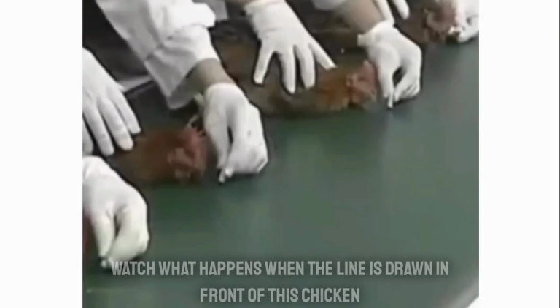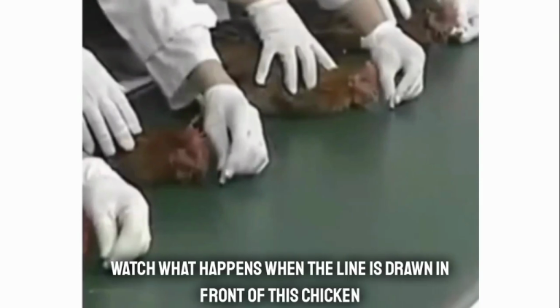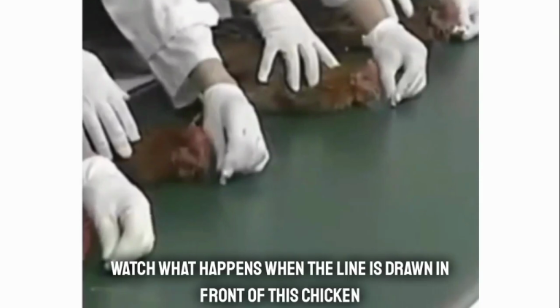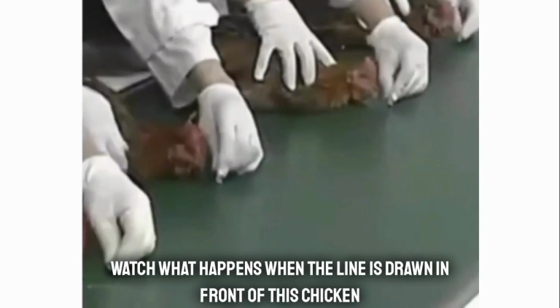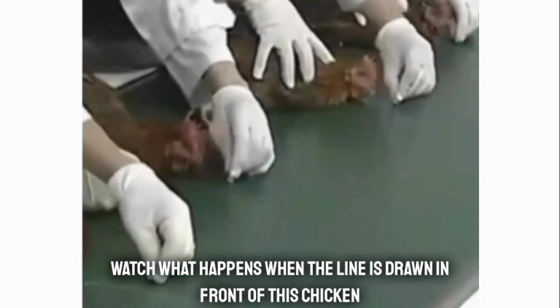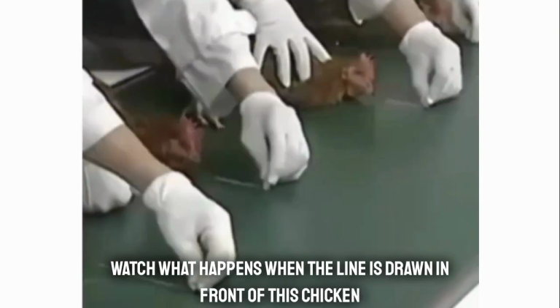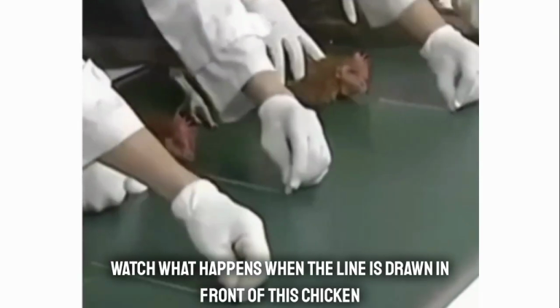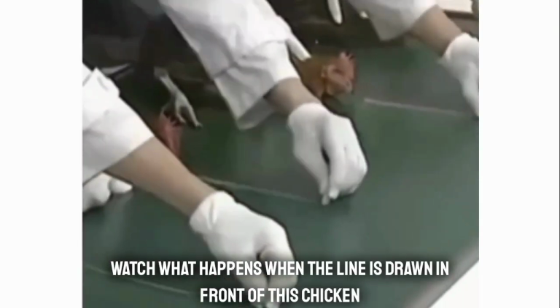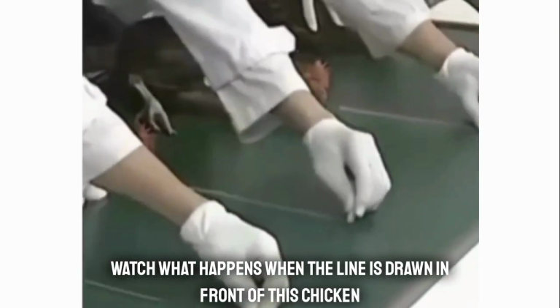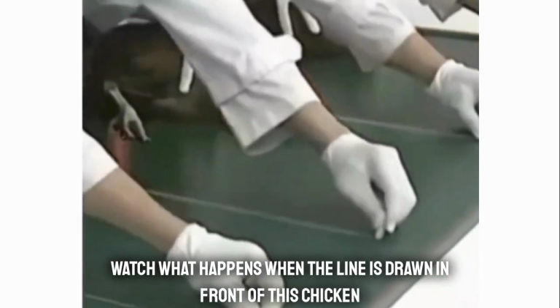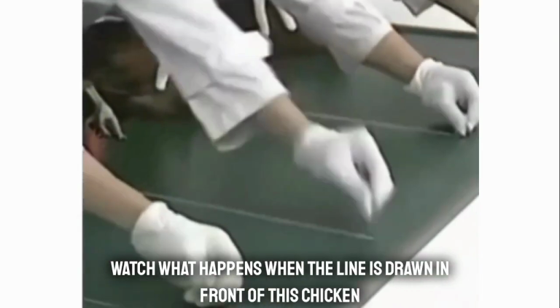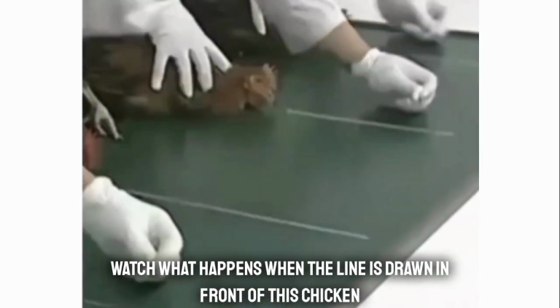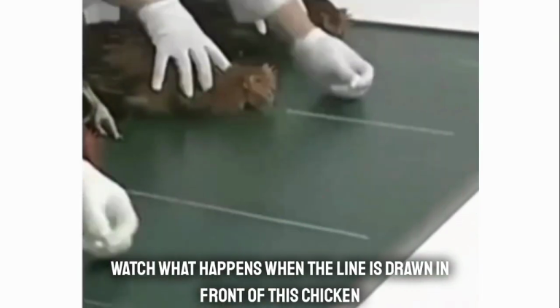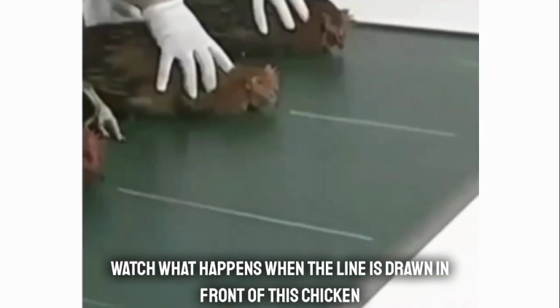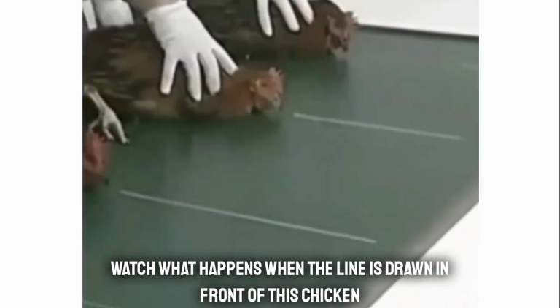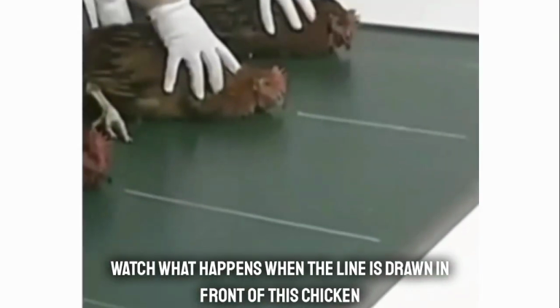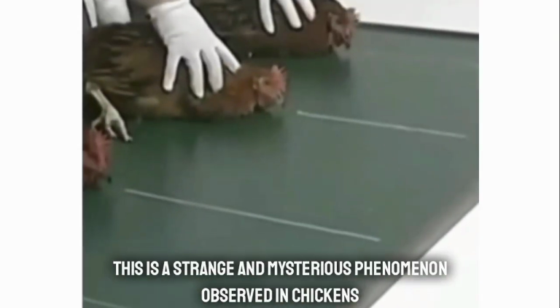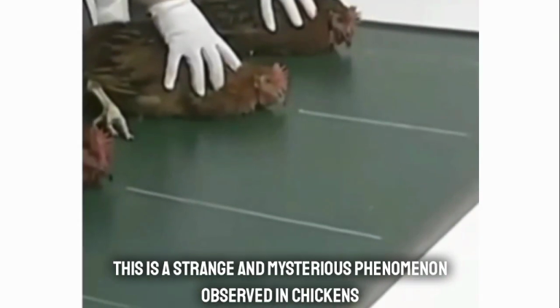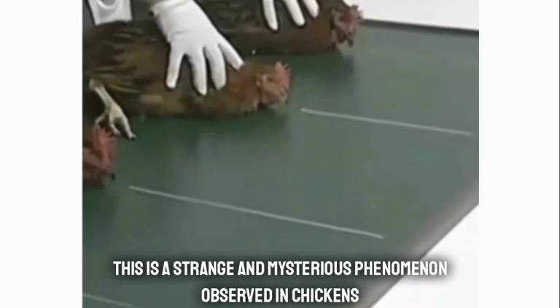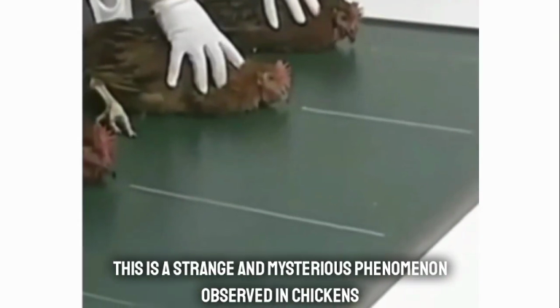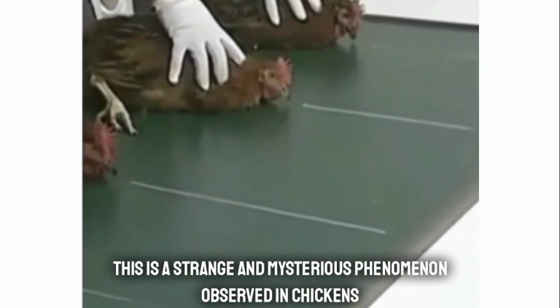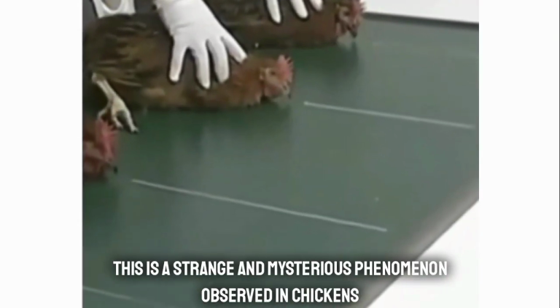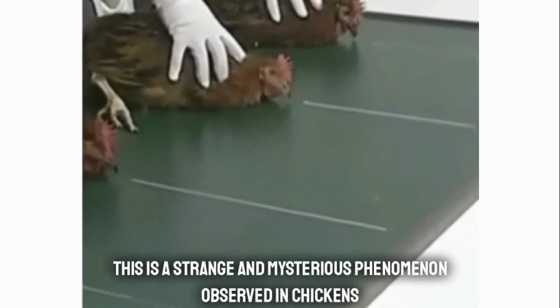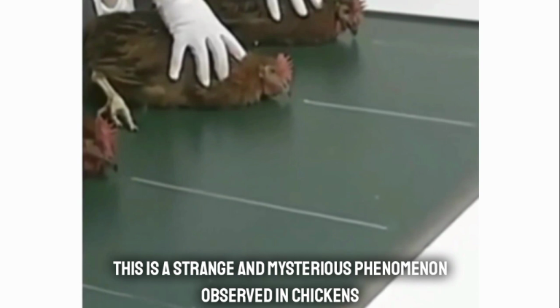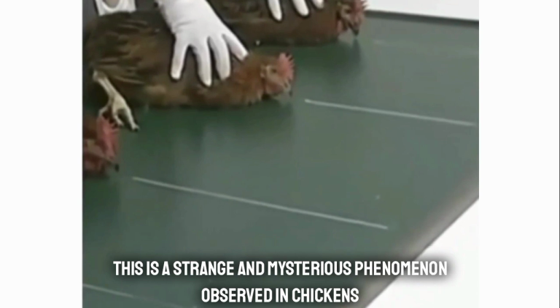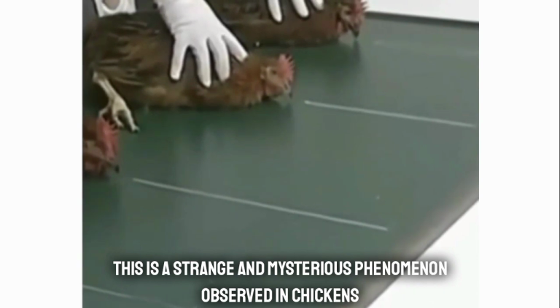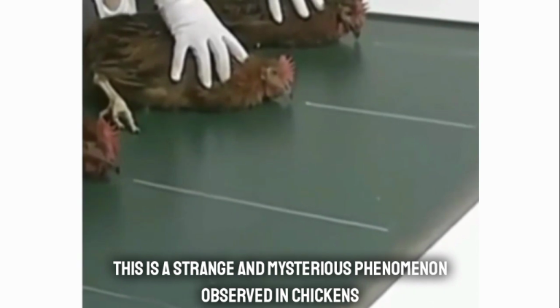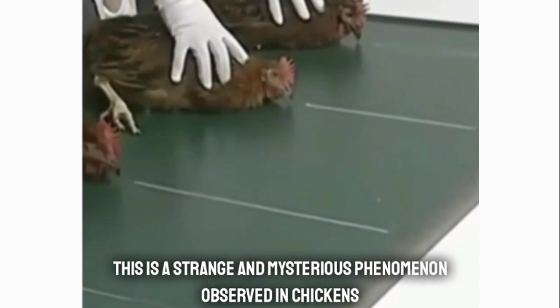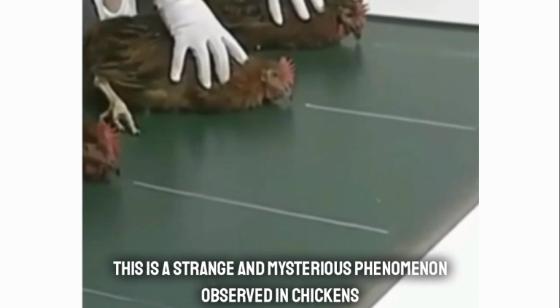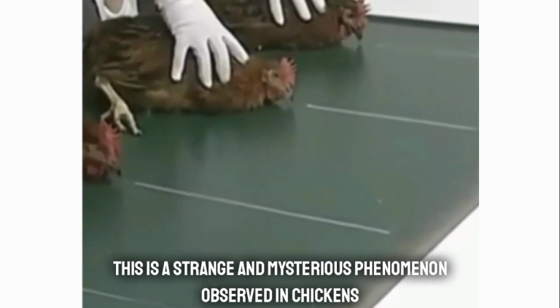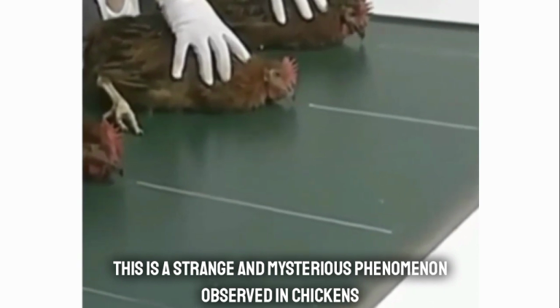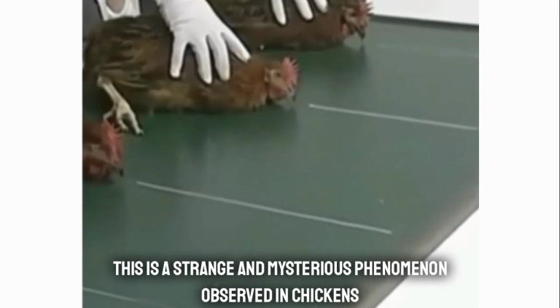Watch what happens when a lion is drawn in front of this chicken. This is a strange and mysterious phenomenon observed in chickens.